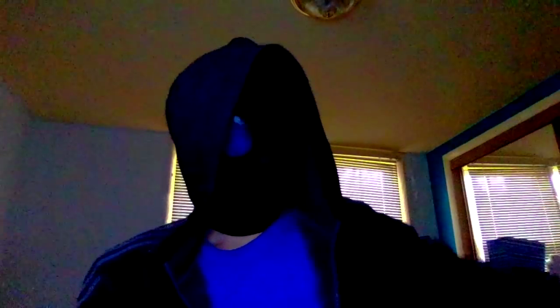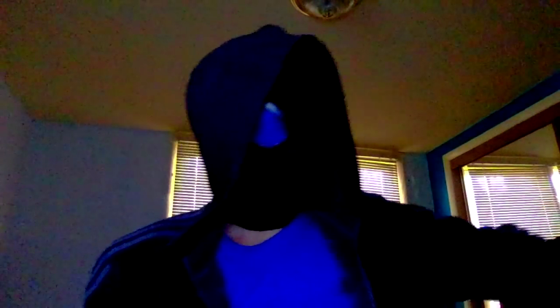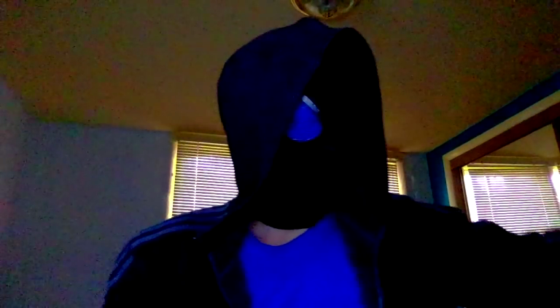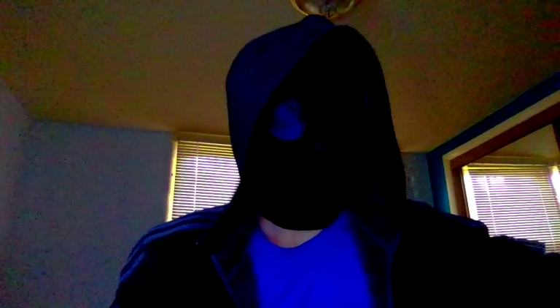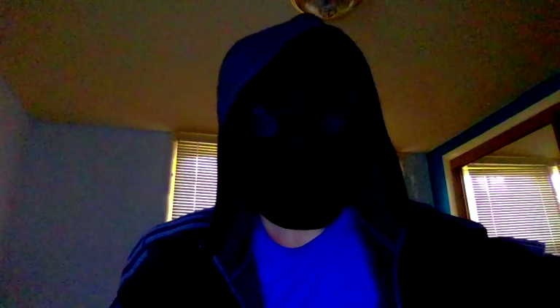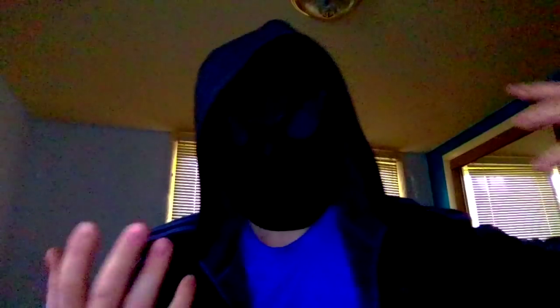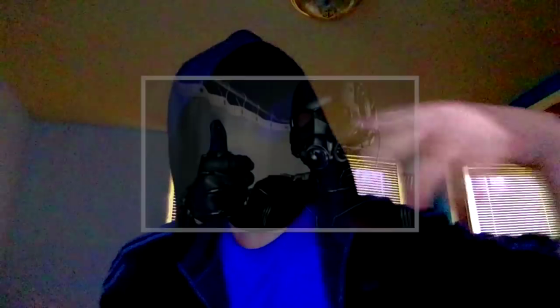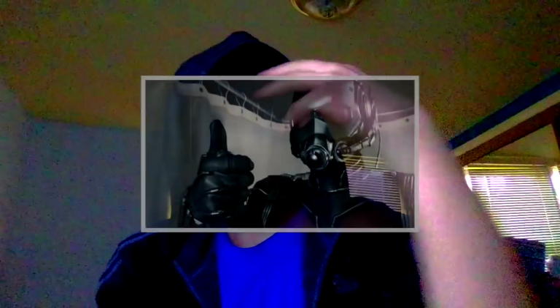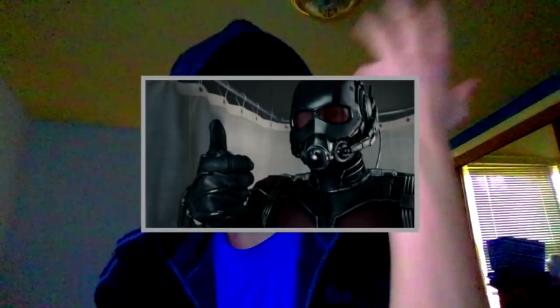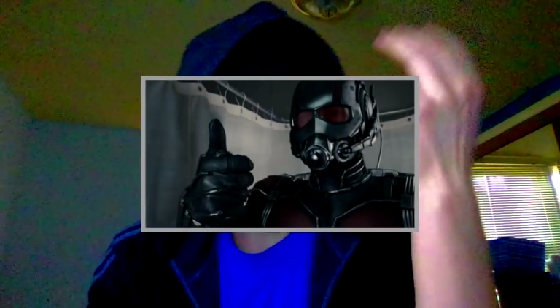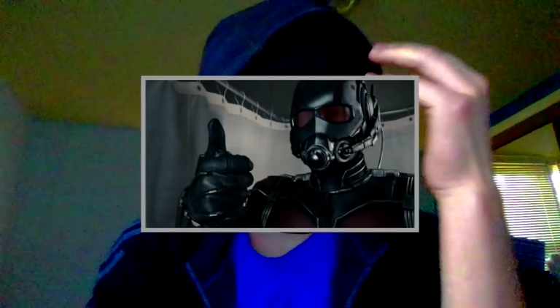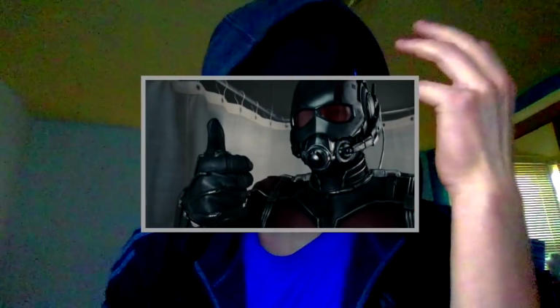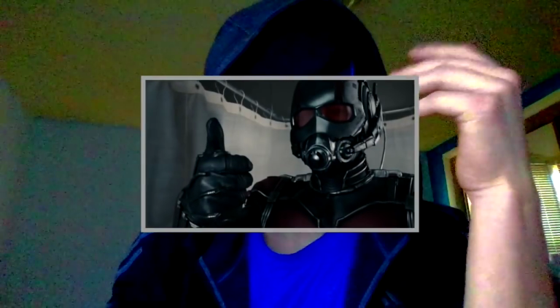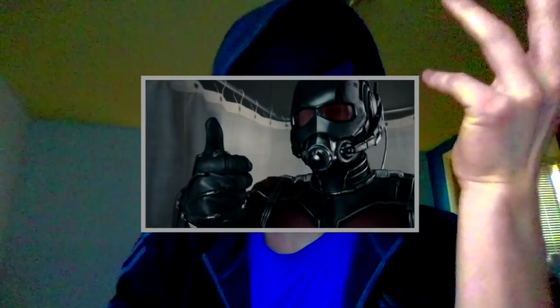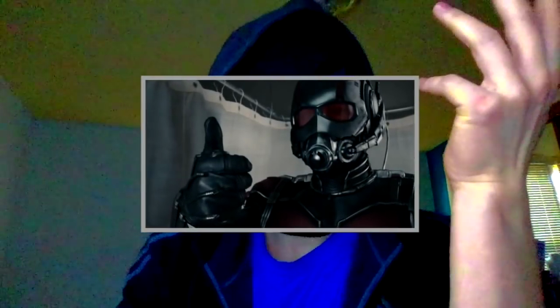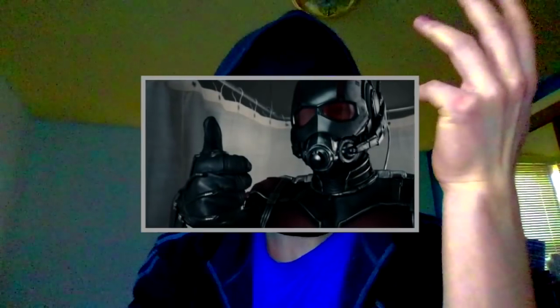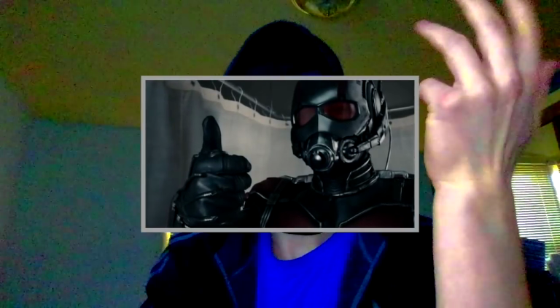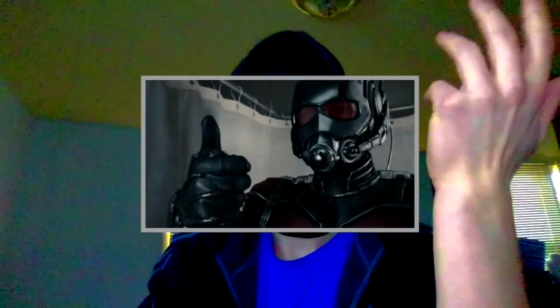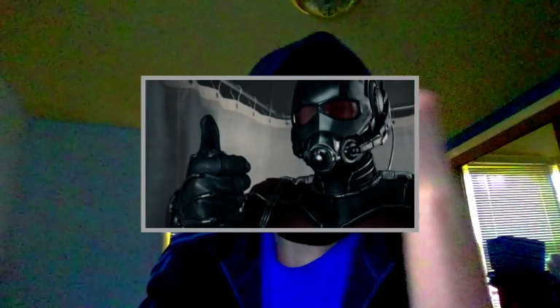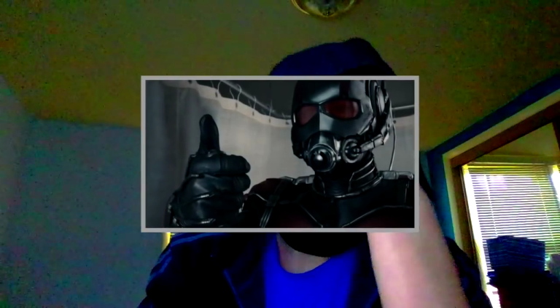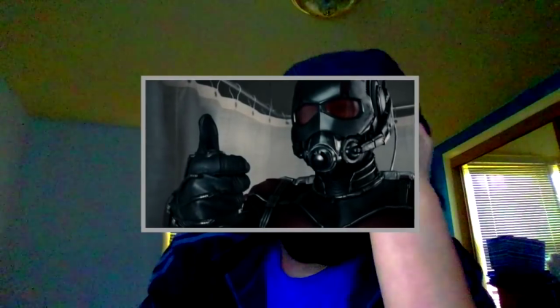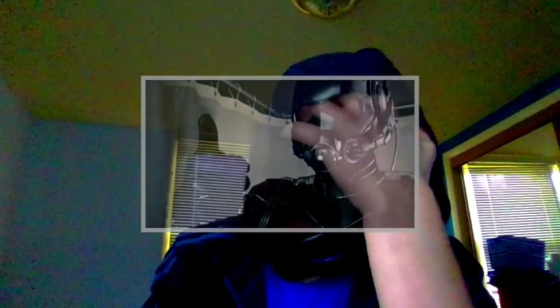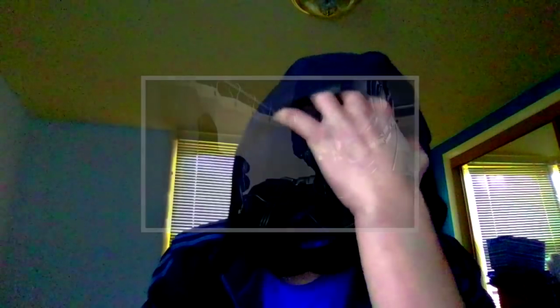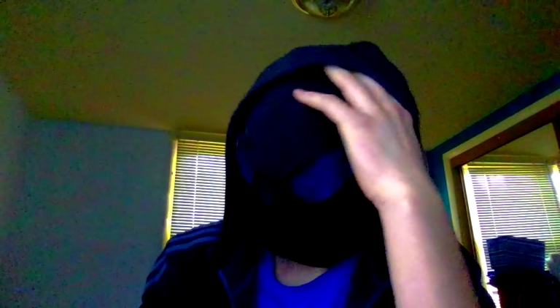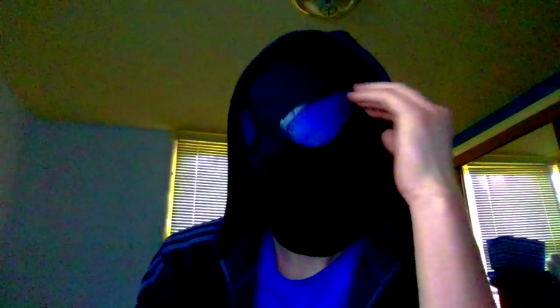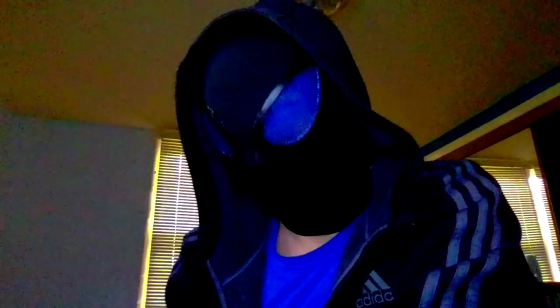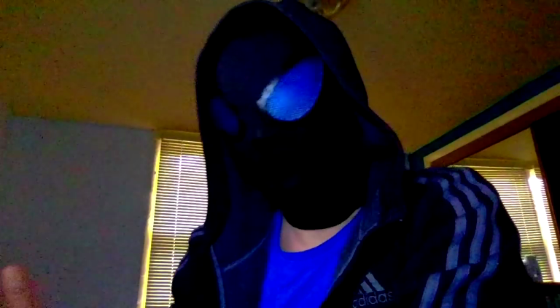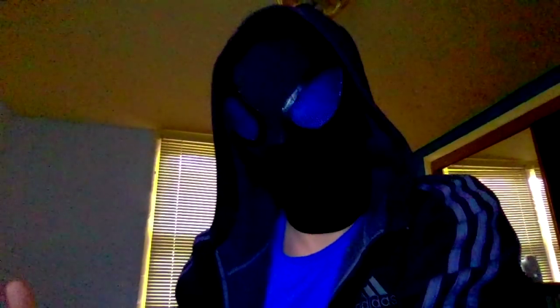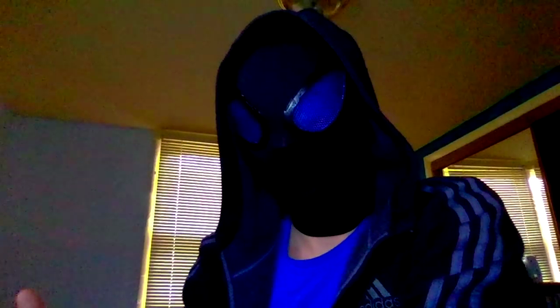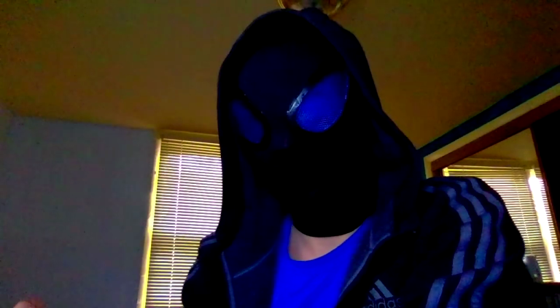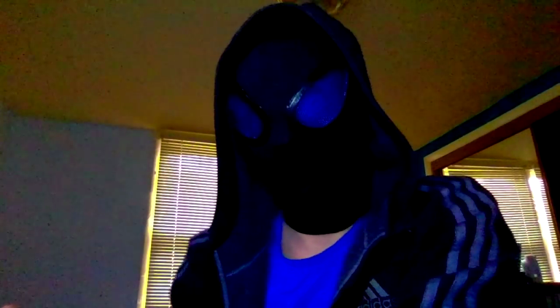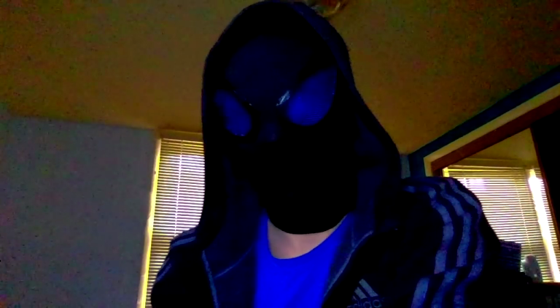Kind of inspired by the Ant-Man trigger. Human Spider actually gave me this idea a few years ago. I'd just like to give a special thanks to my patrons.